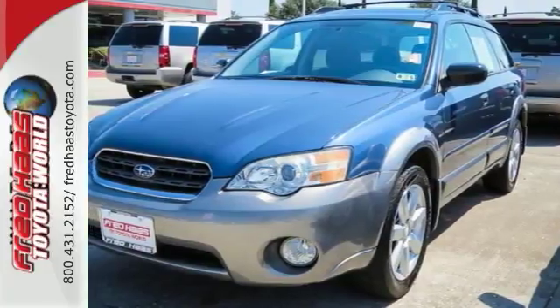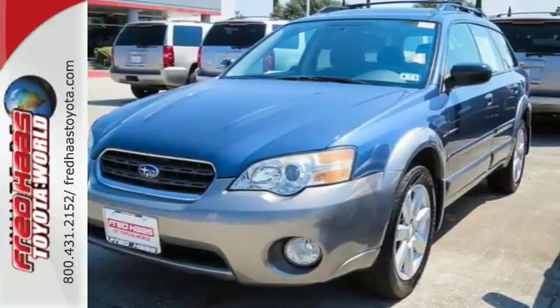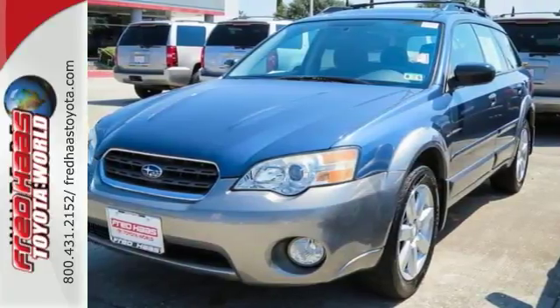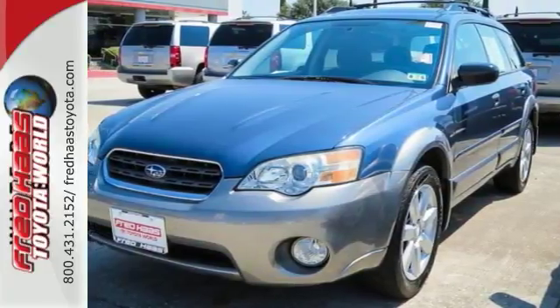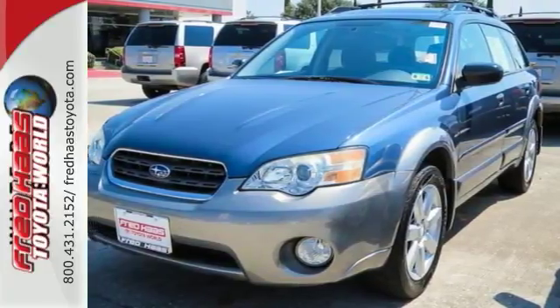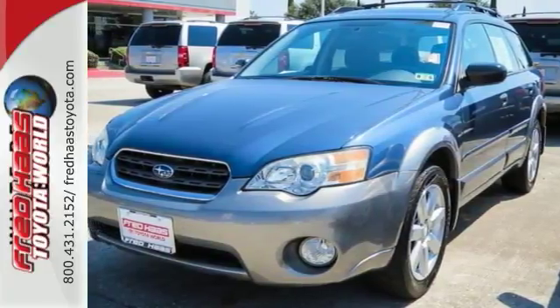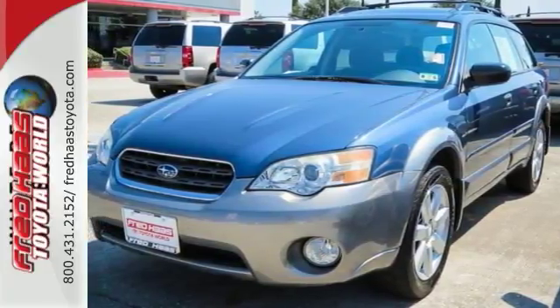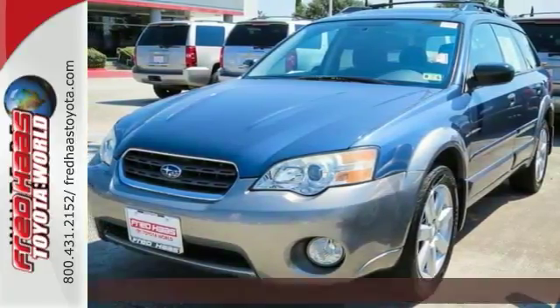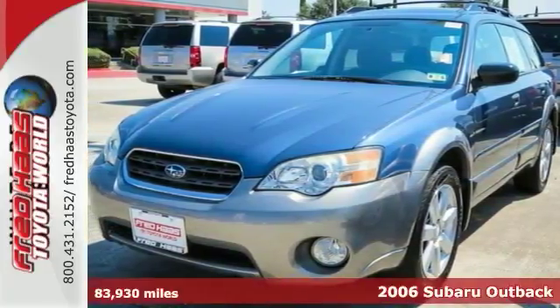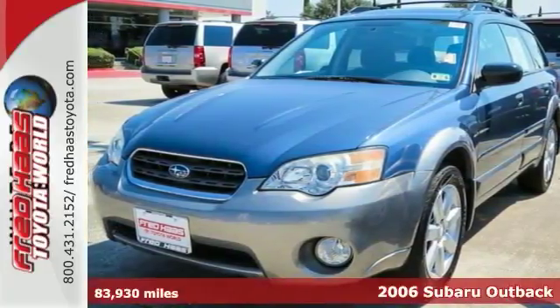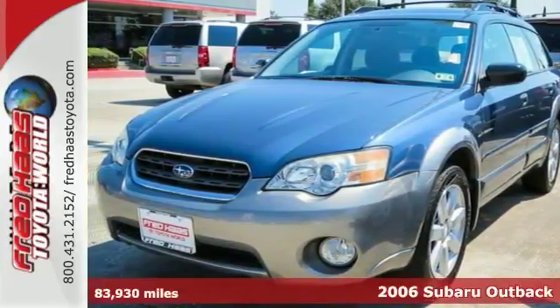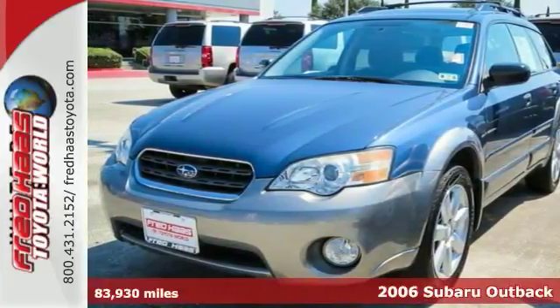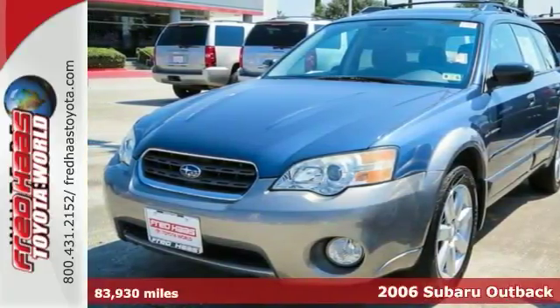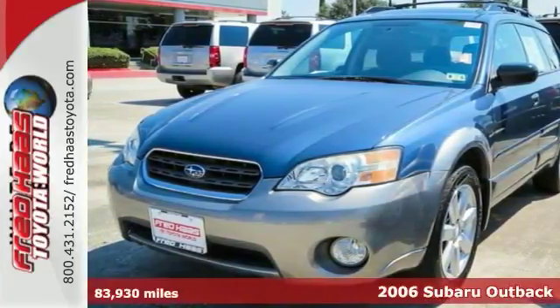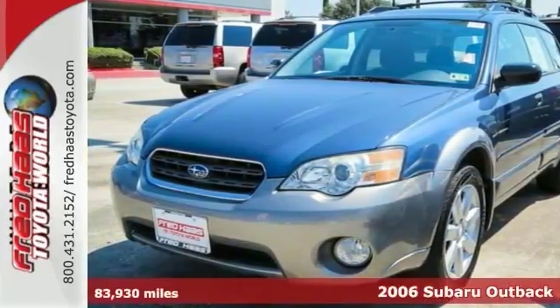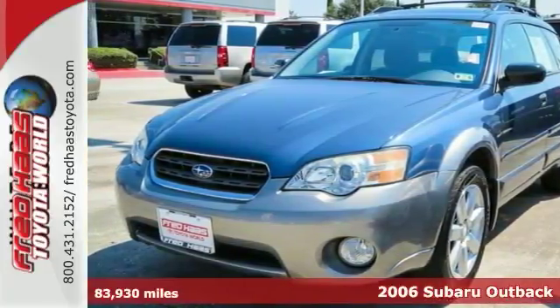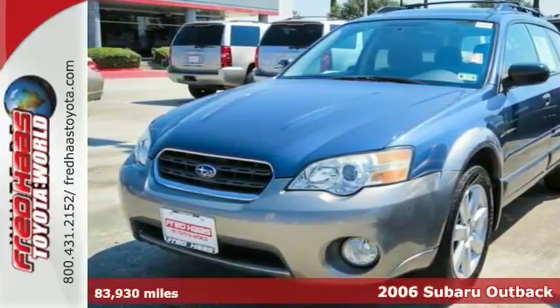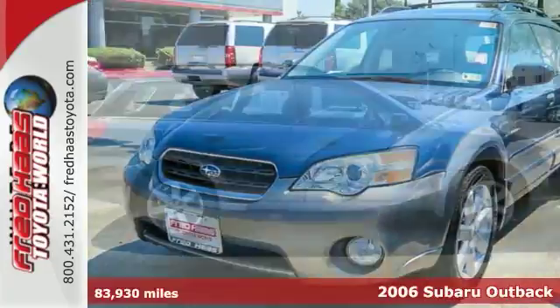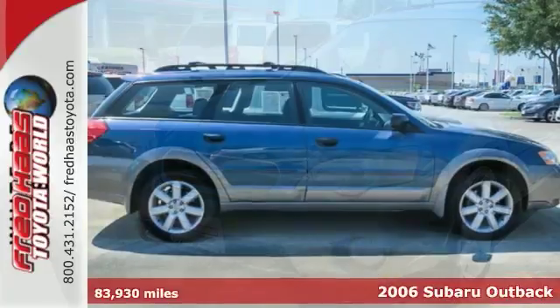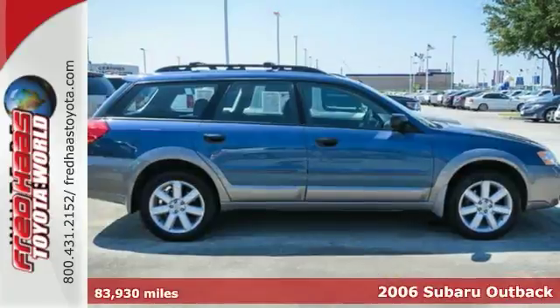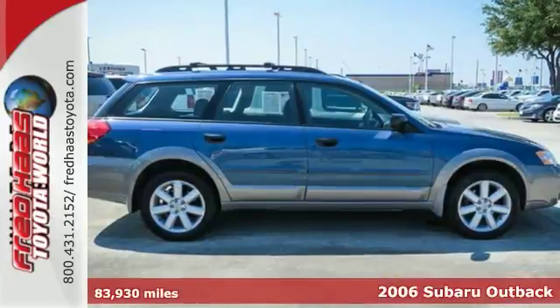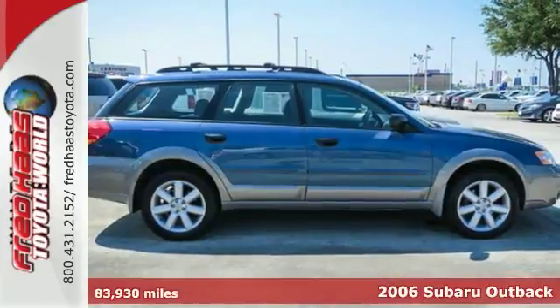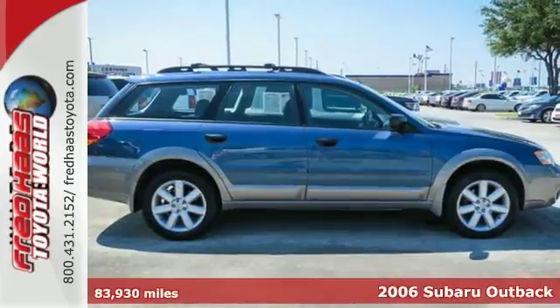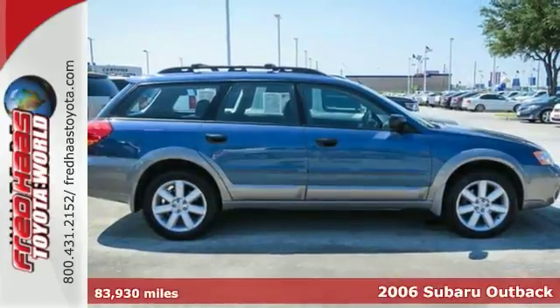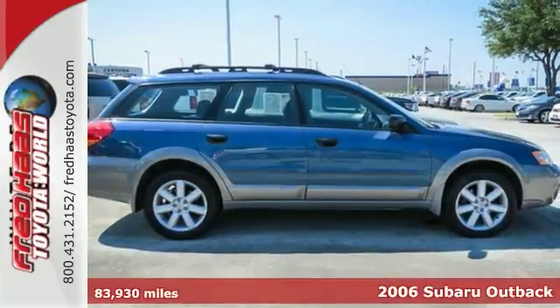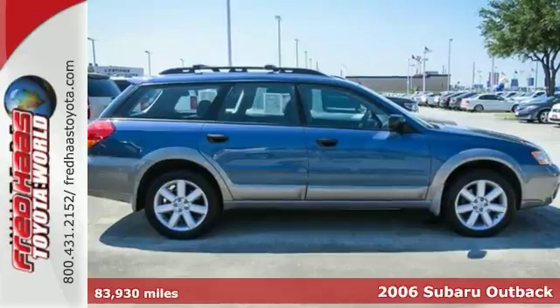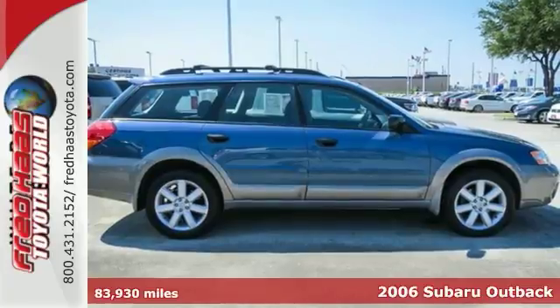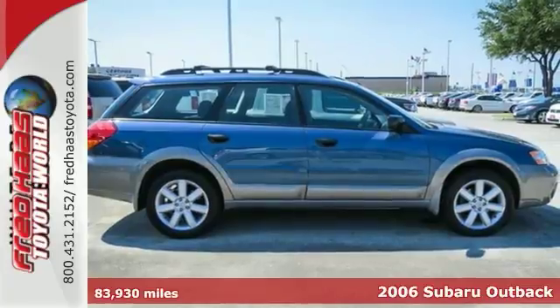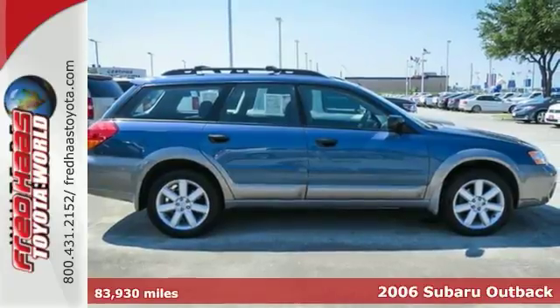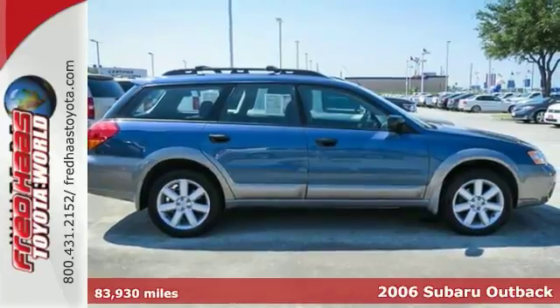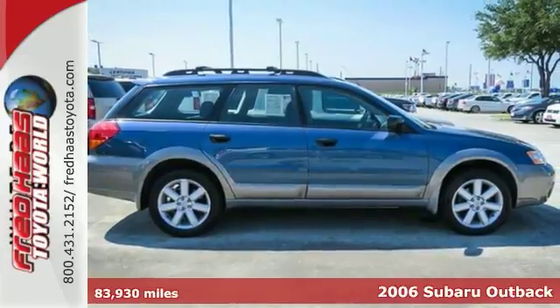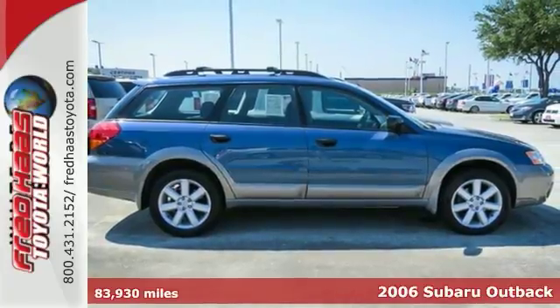This one is a 2006 Subaru Outback. Value, reliability, and safety.